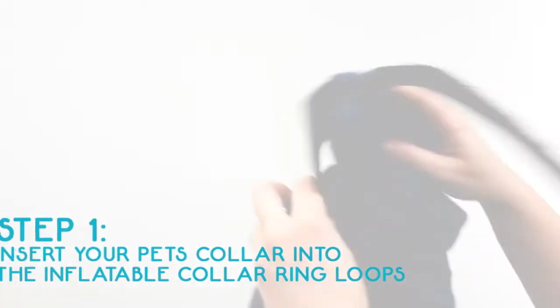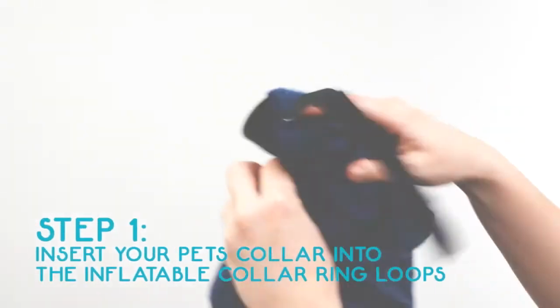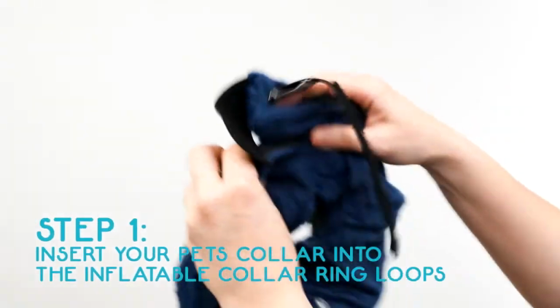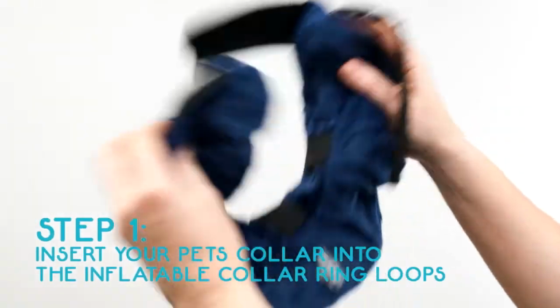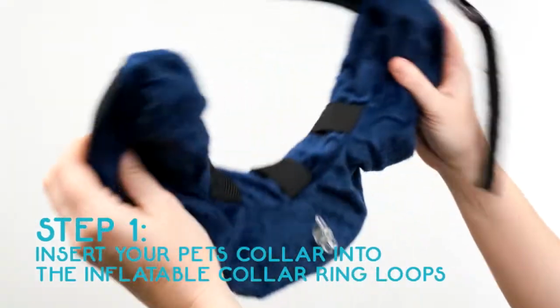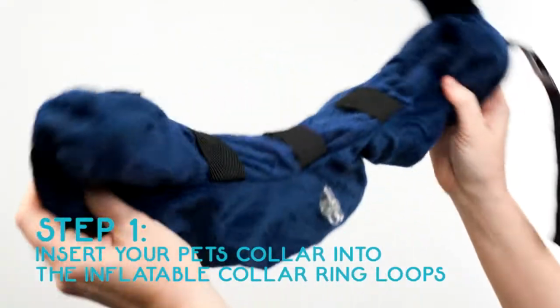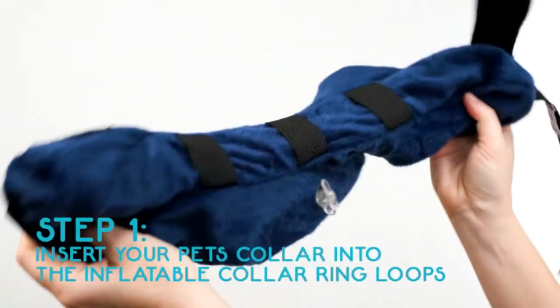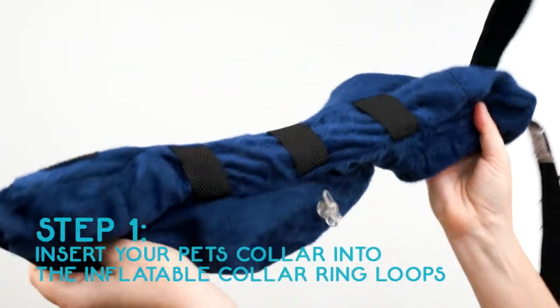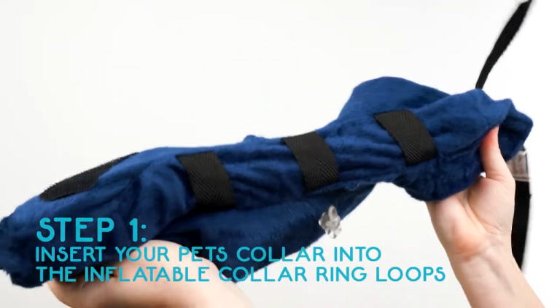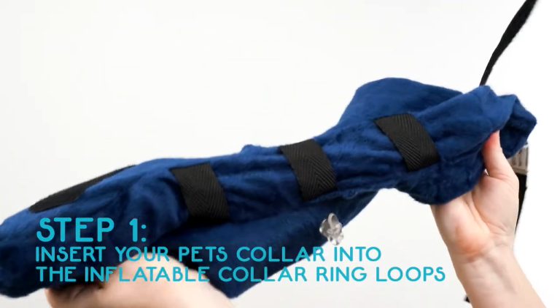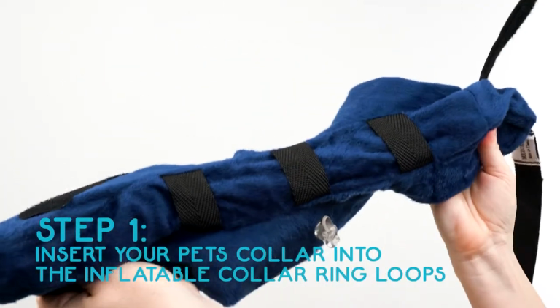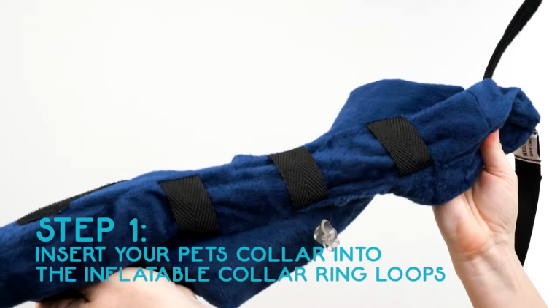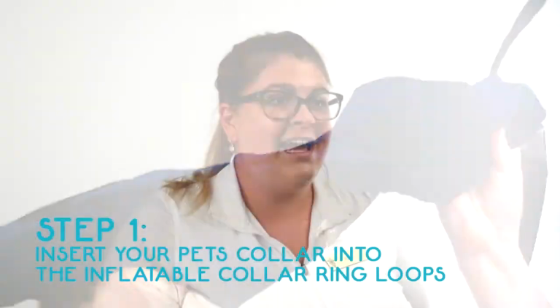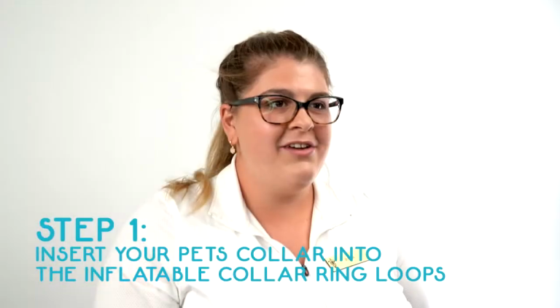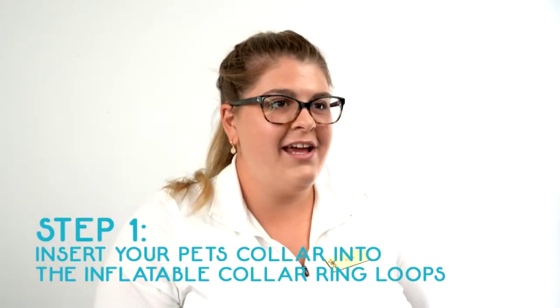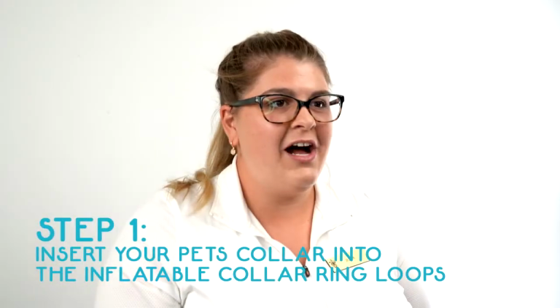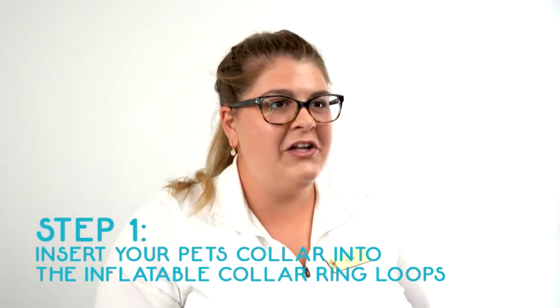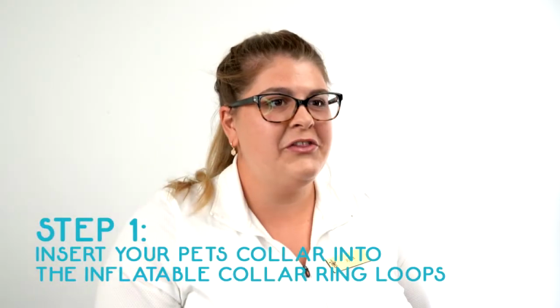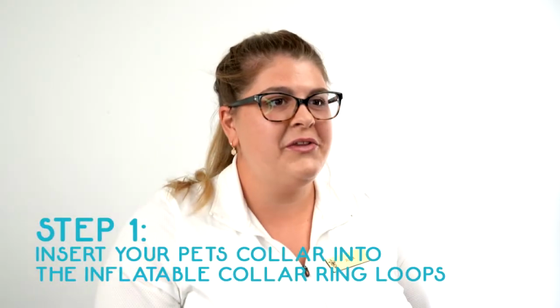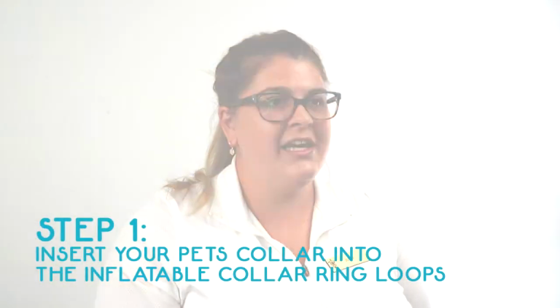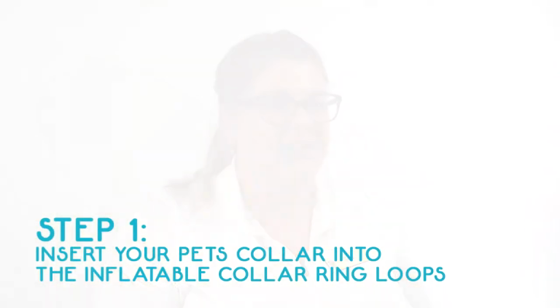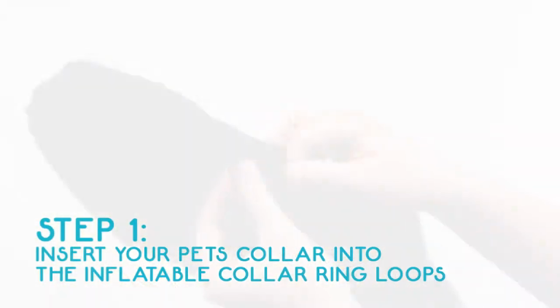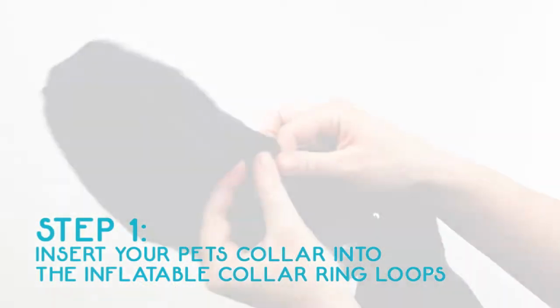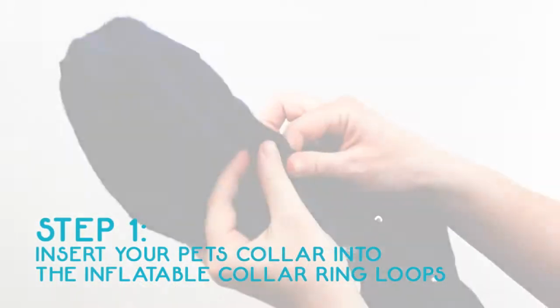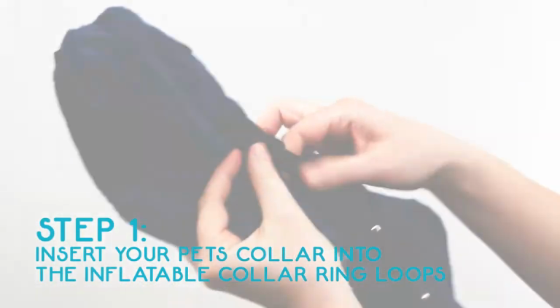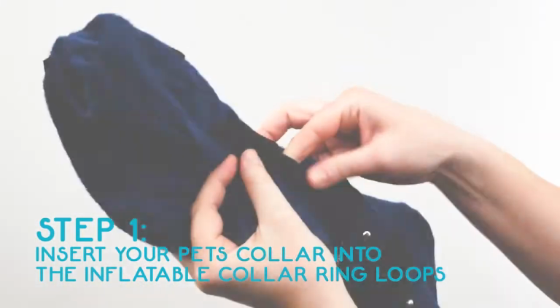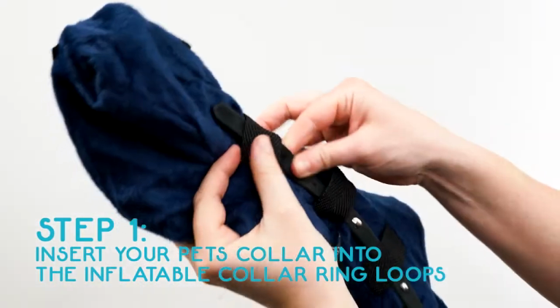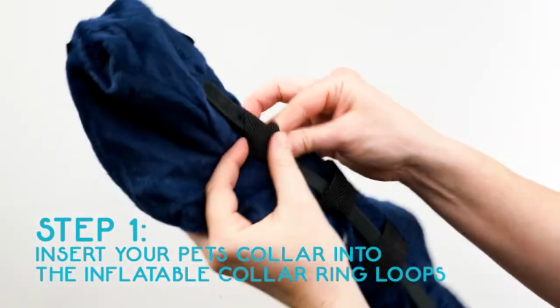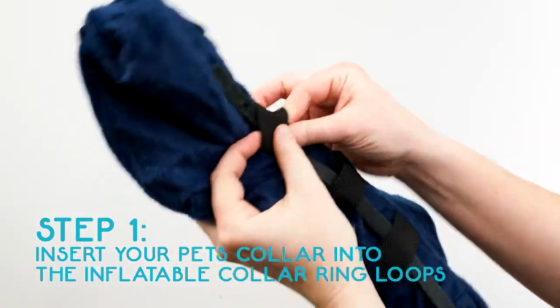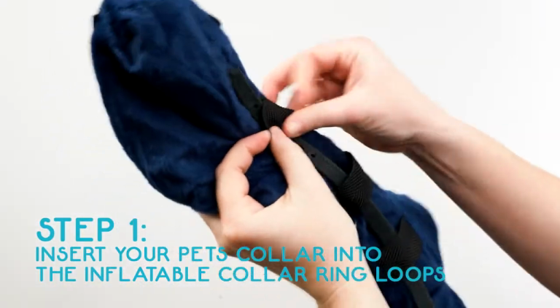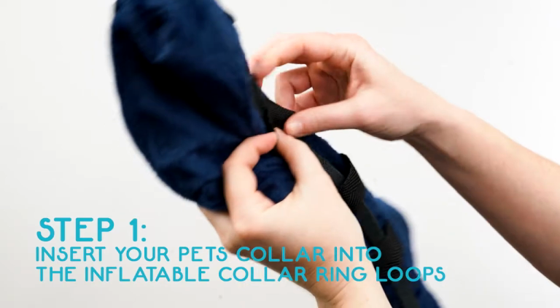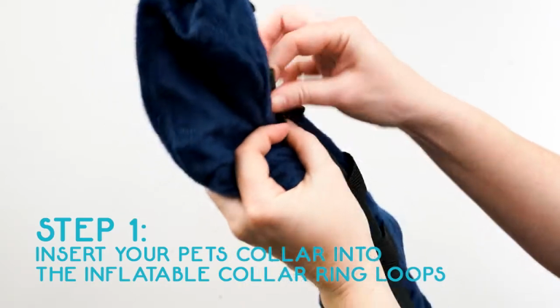Step 1. Insert your pet's everyday collar through the inner ring loops of the inflatable collar.